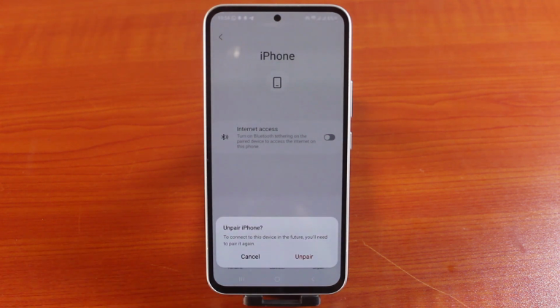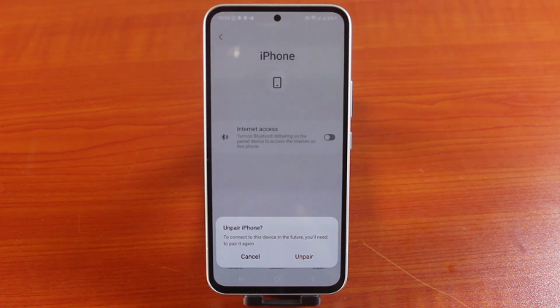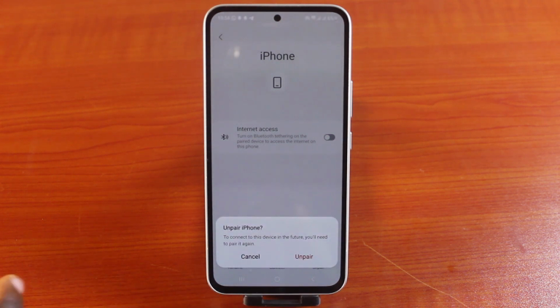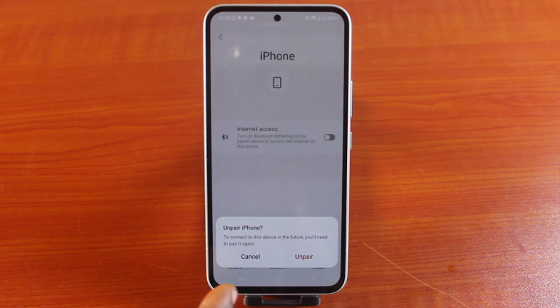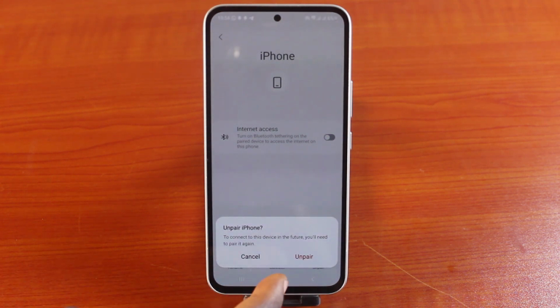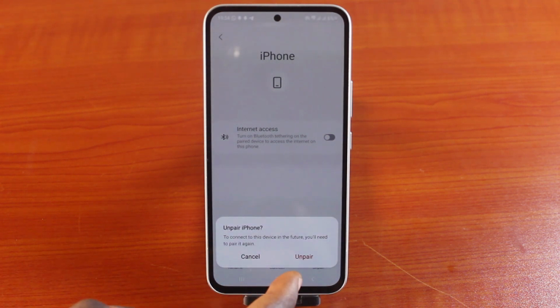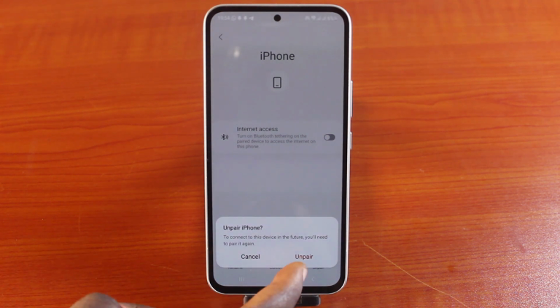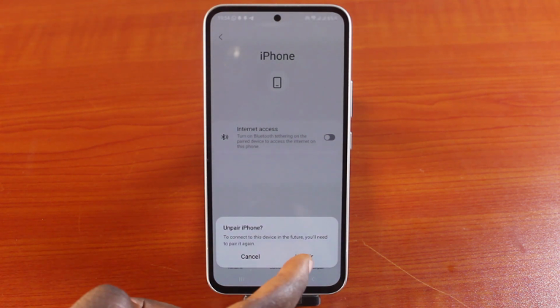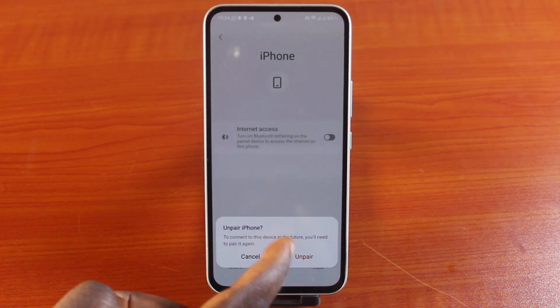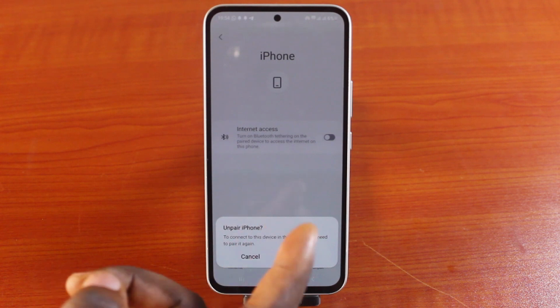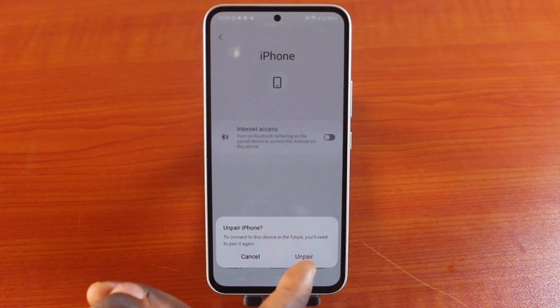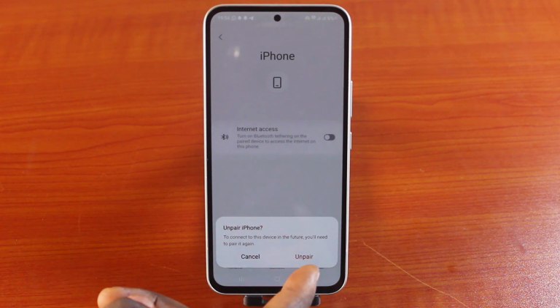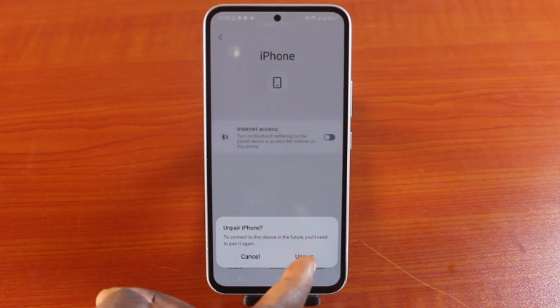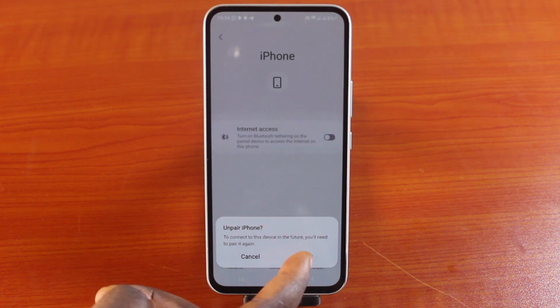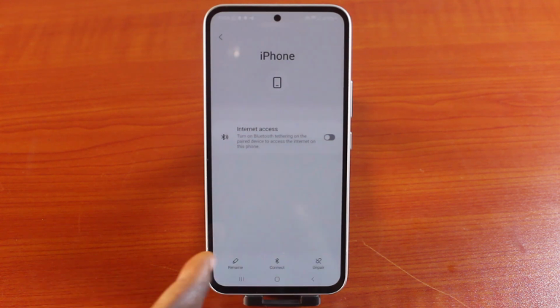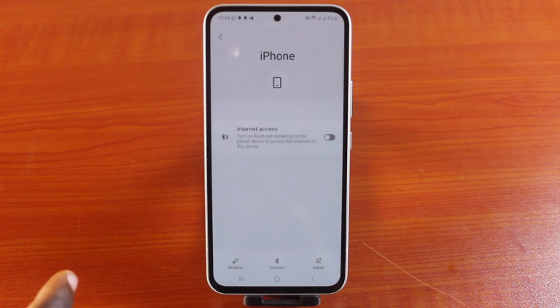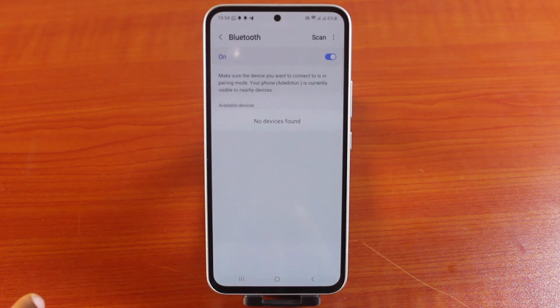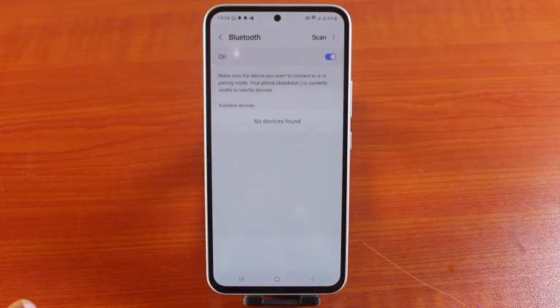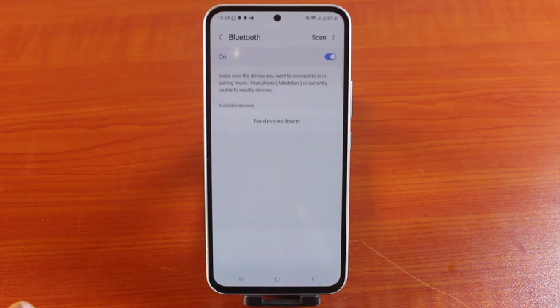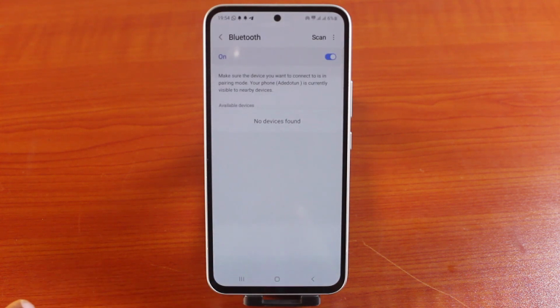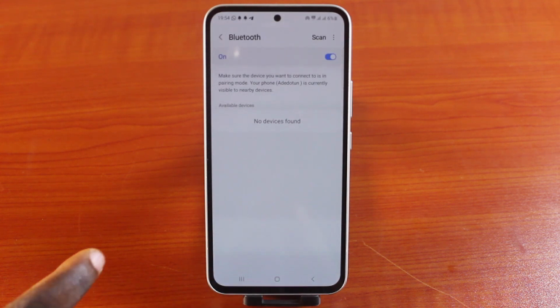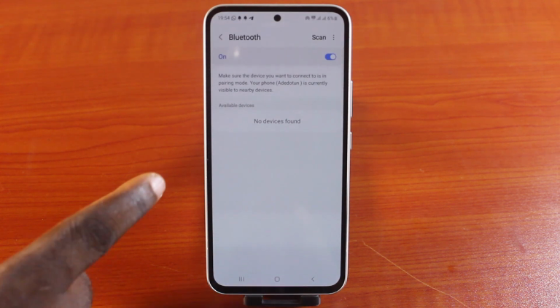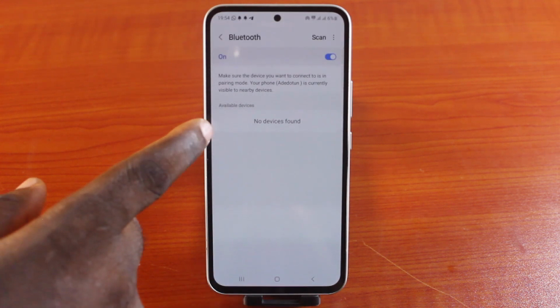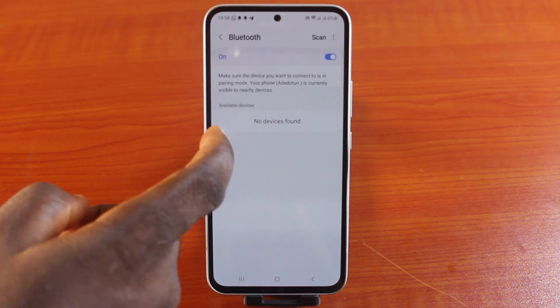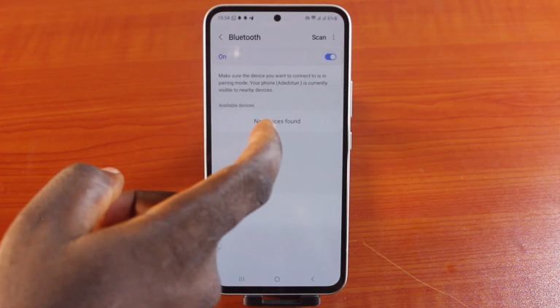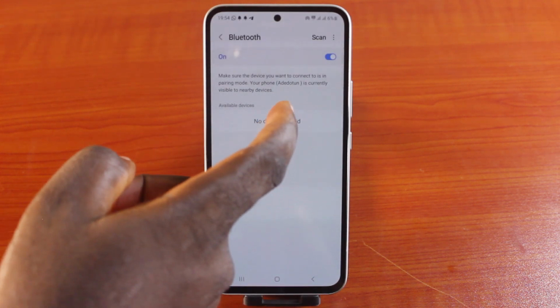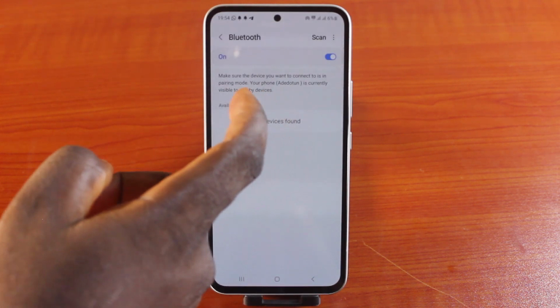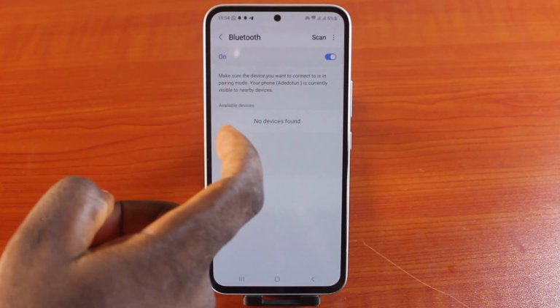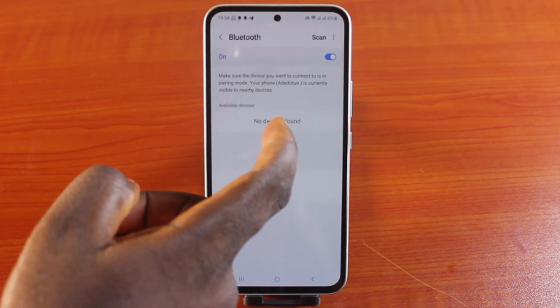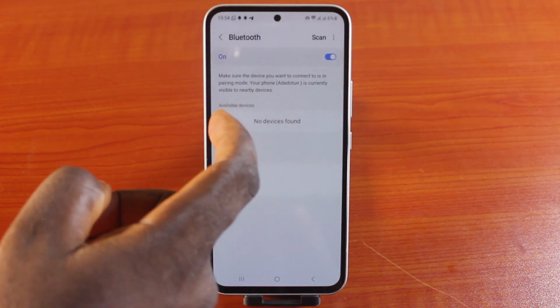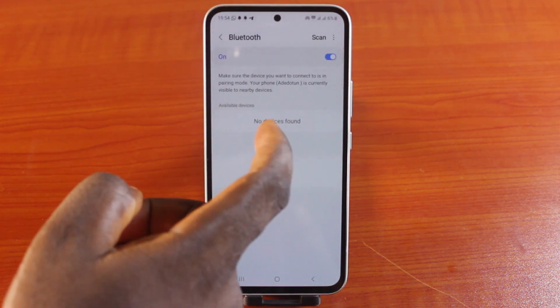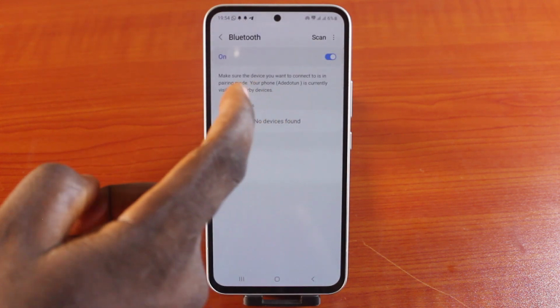Tap Unpair. You should see a prompt that says 'Unpair iPhone' — that's the name of the device. Tap Unpair, and you should then see the Bluetooth device removed from your paired devices list.